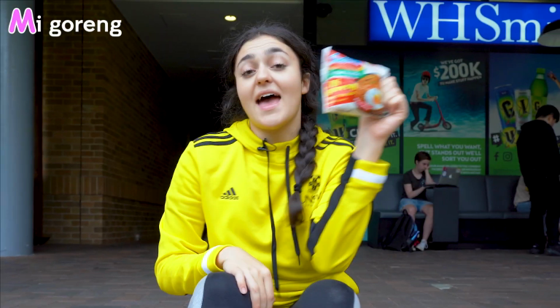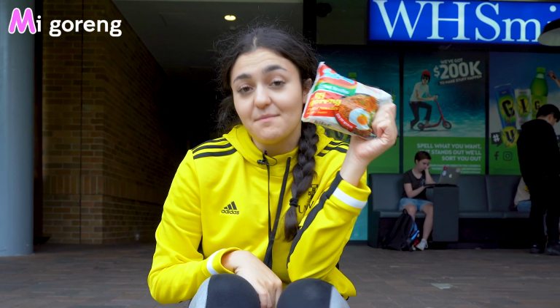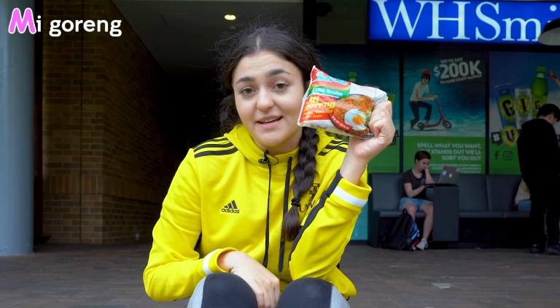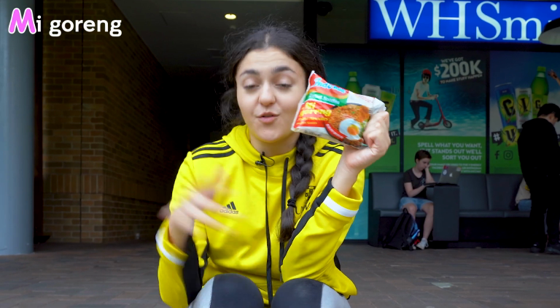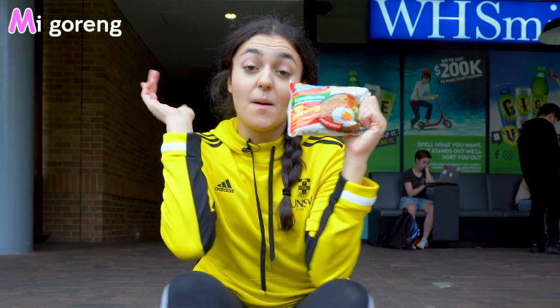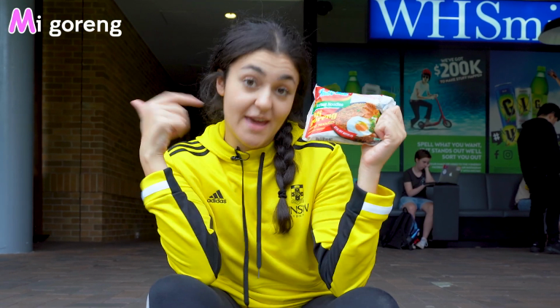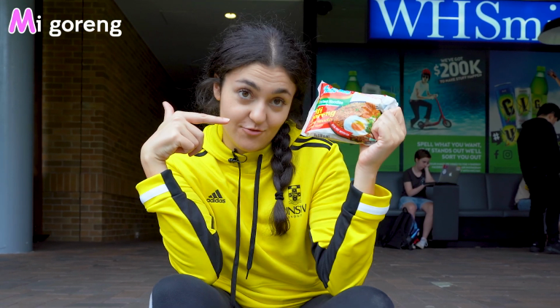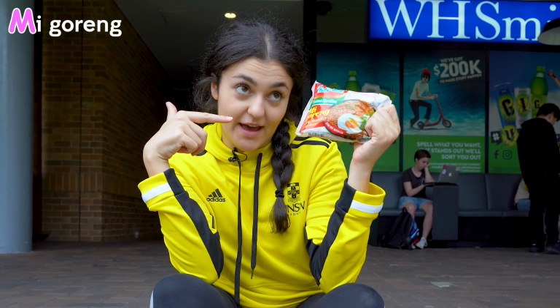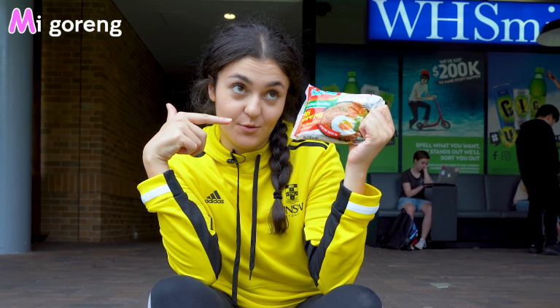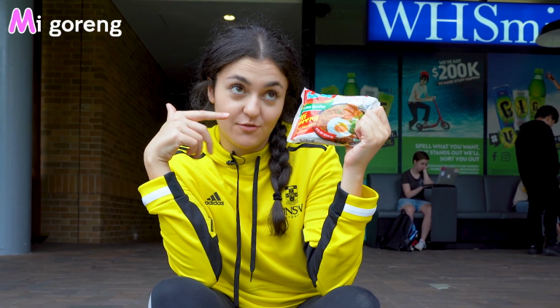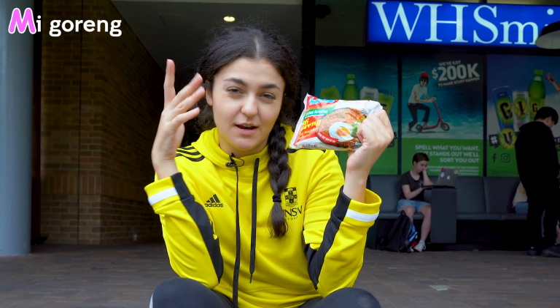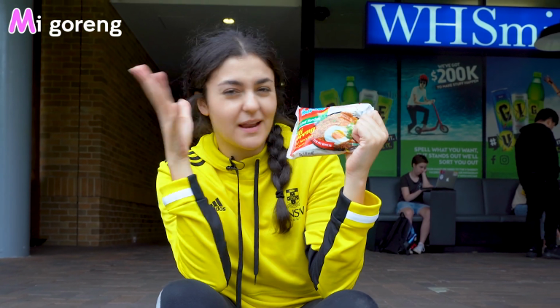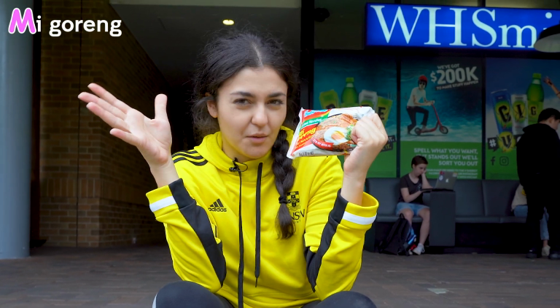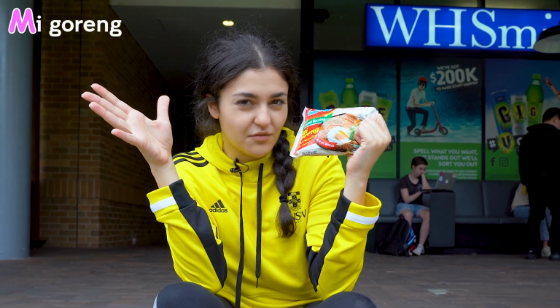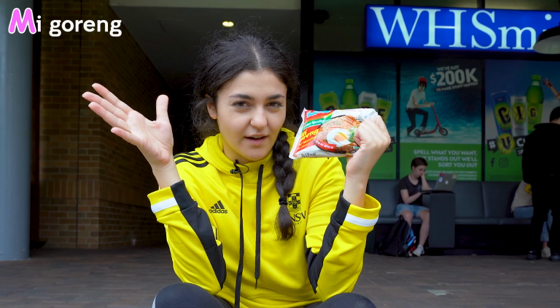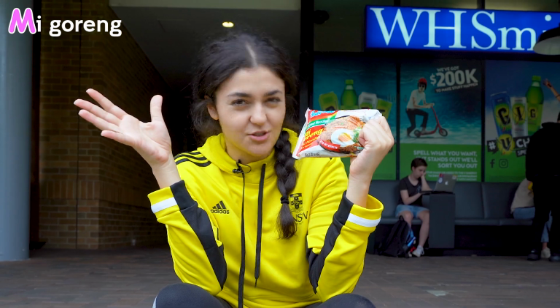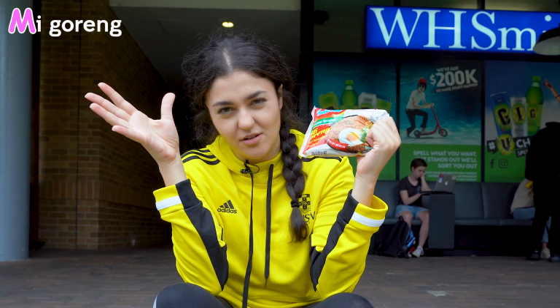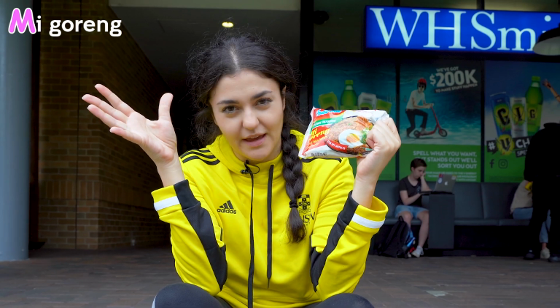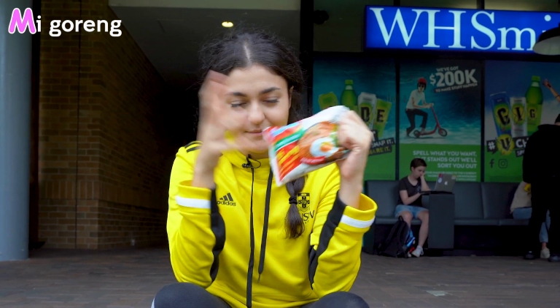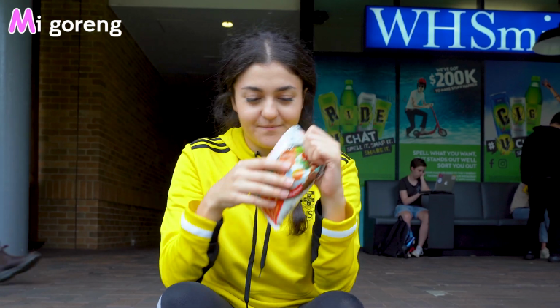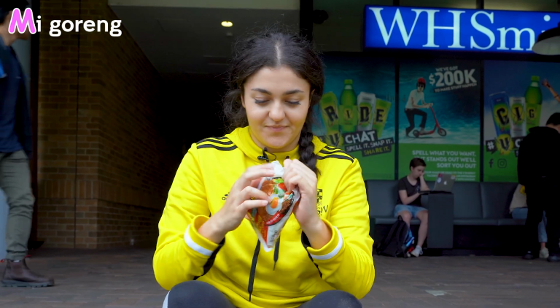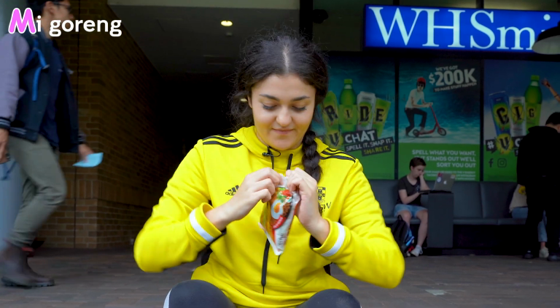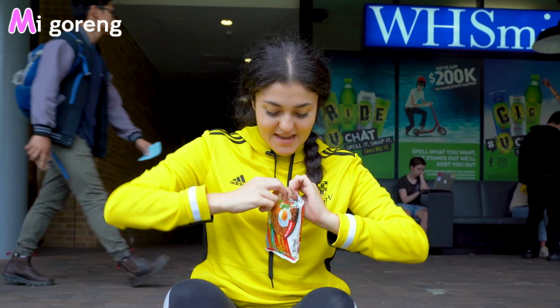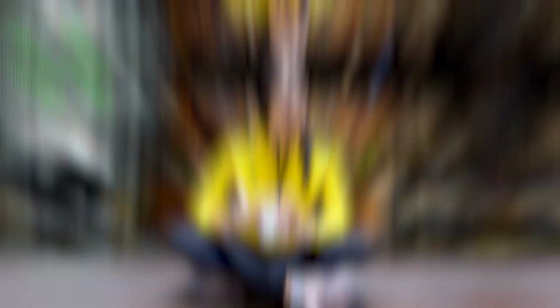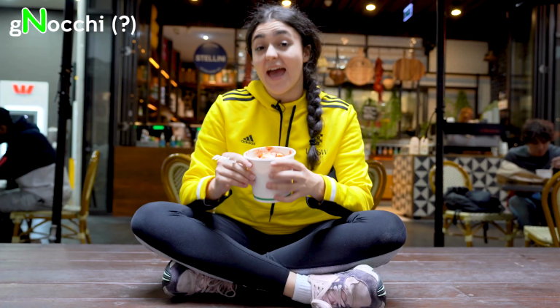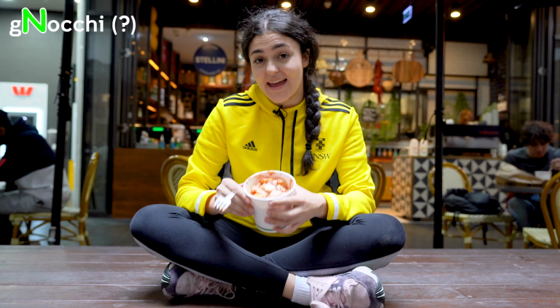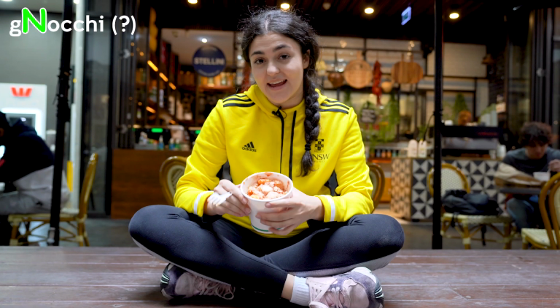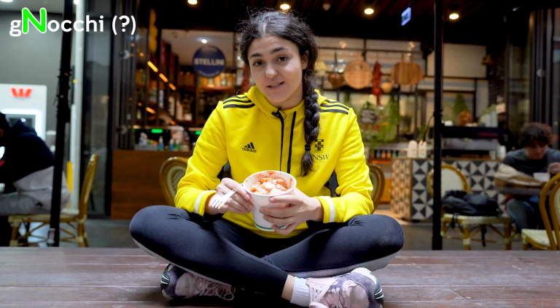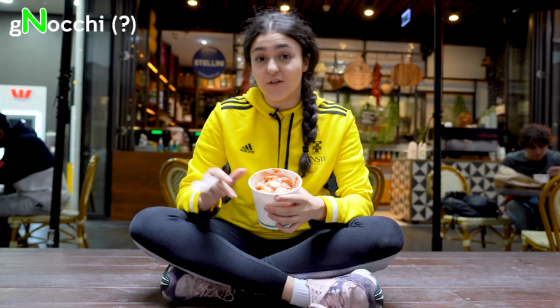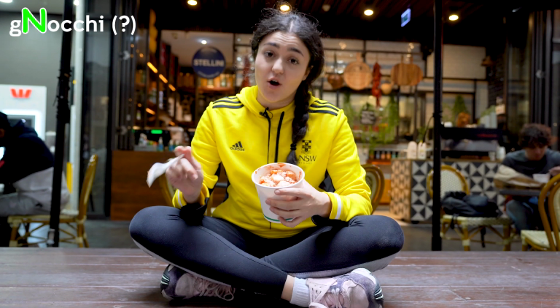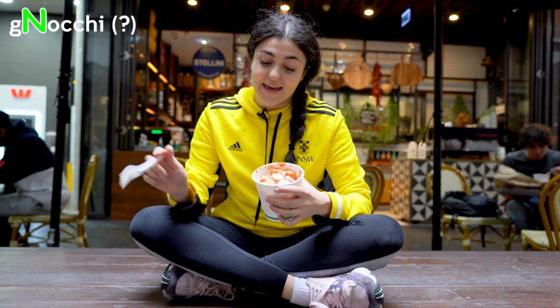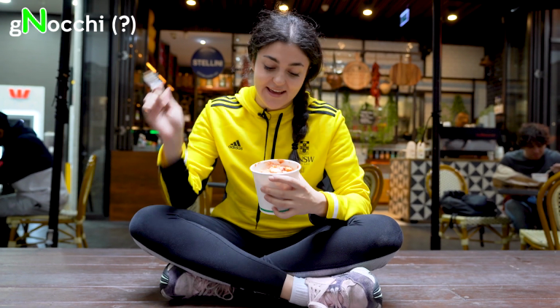M is for me garang when you're running a bit low on funds. N is for knocky.